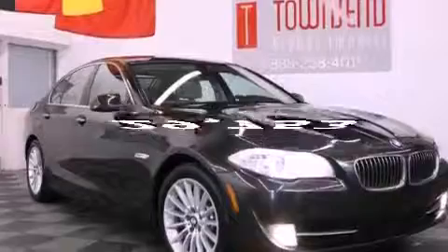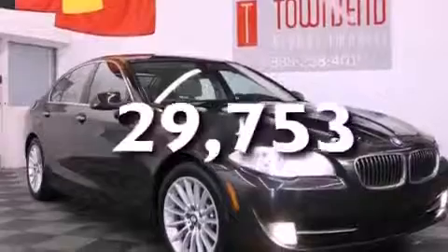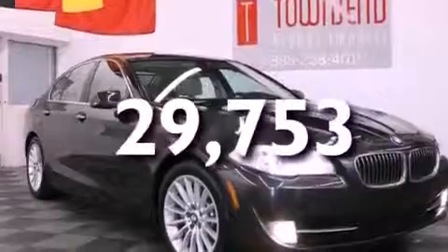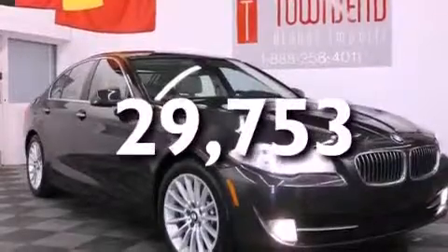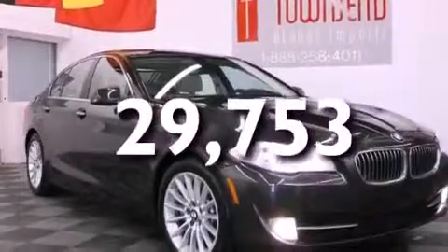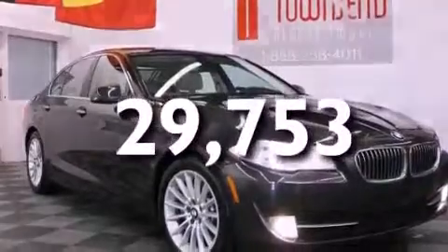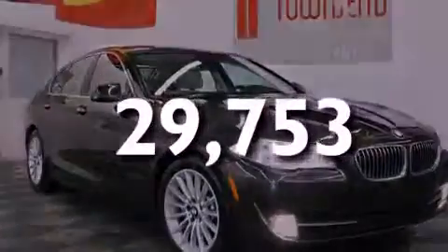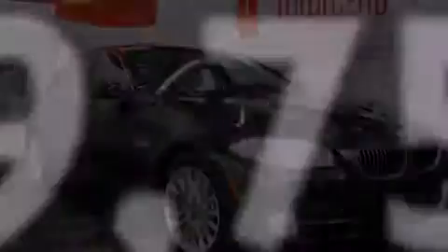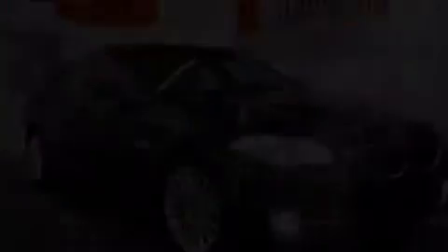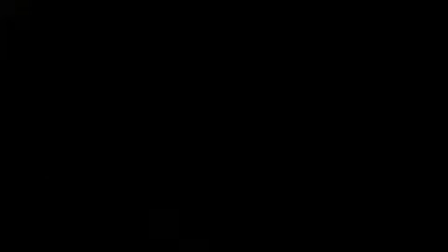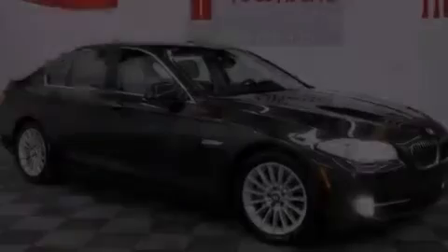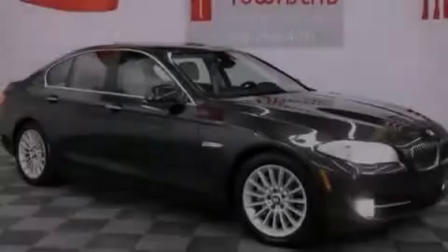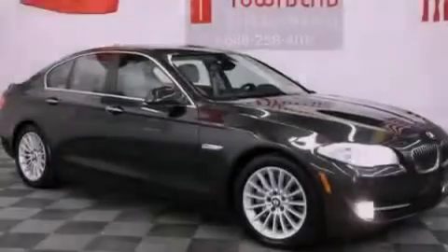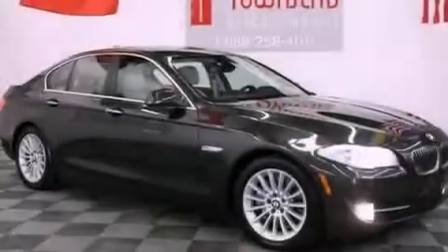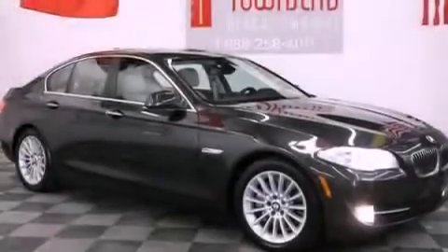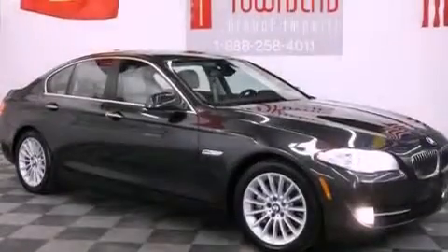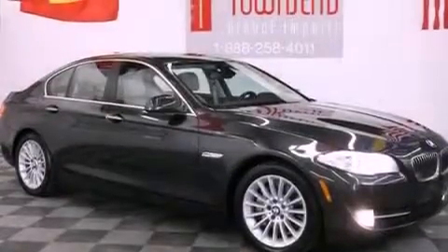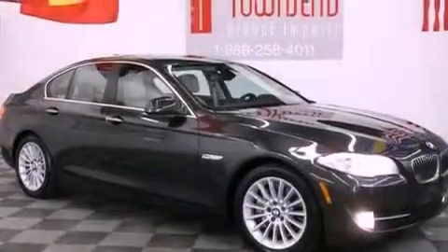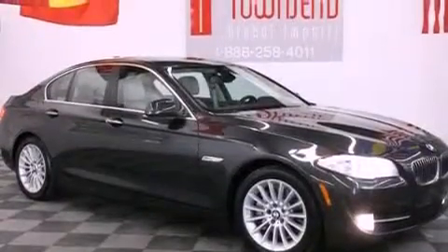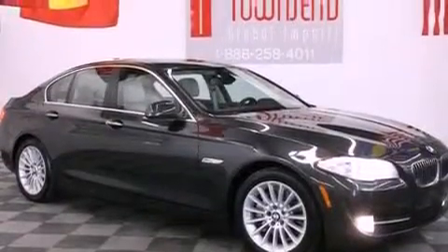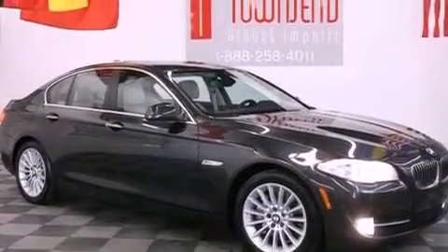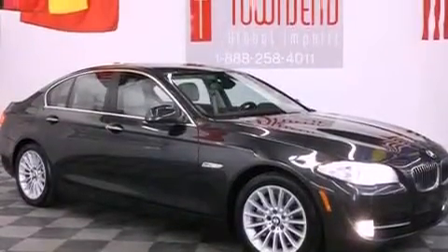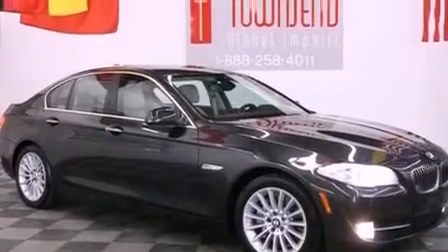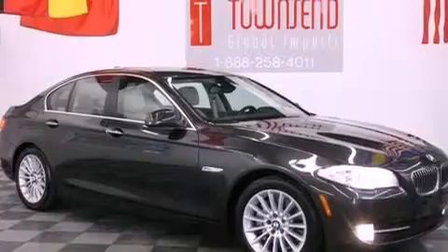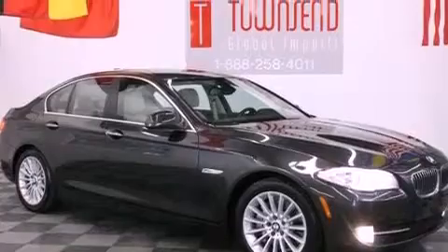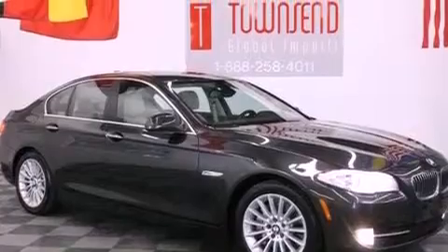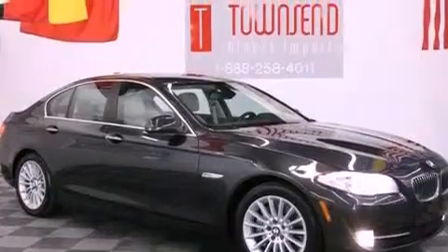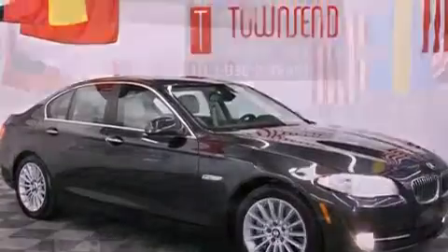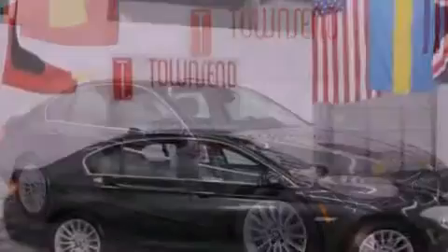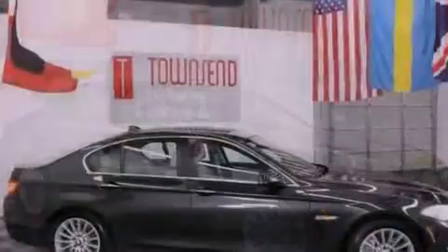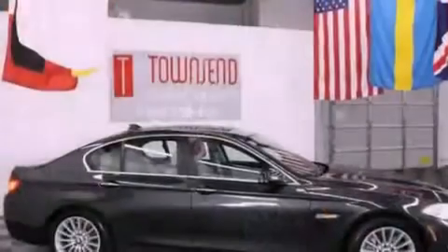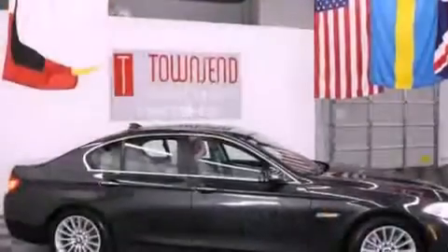With an EPA estimated rating of 28 miles per gallon on the highway, this vehicle is clearly a fuel-efficient choice.